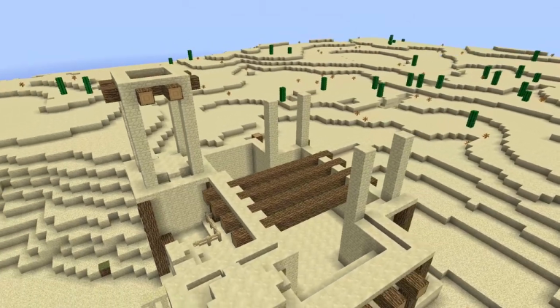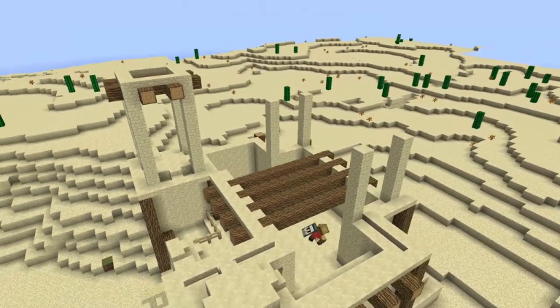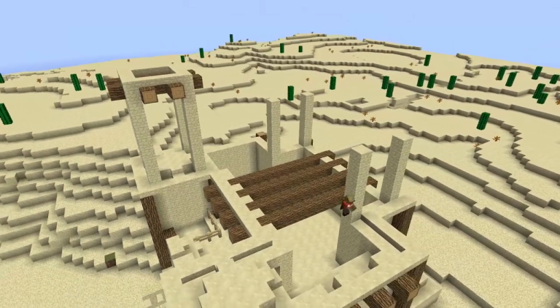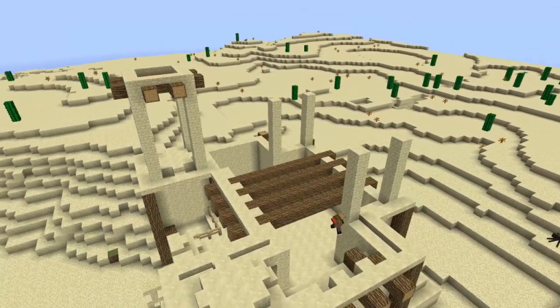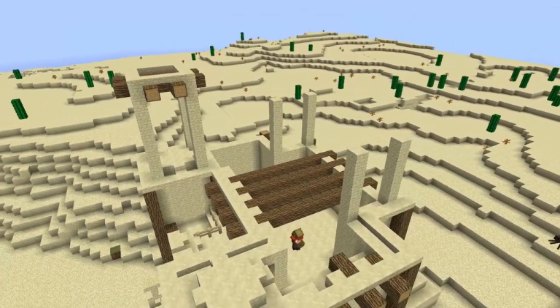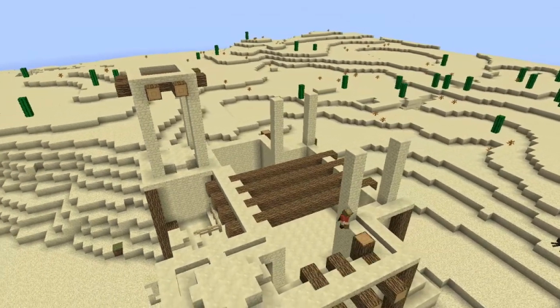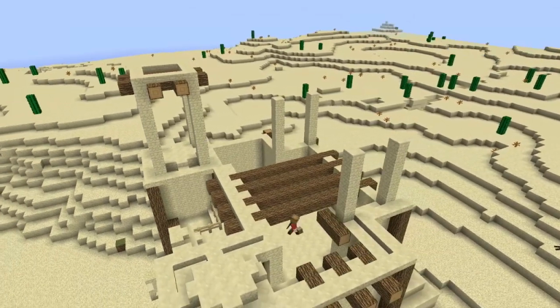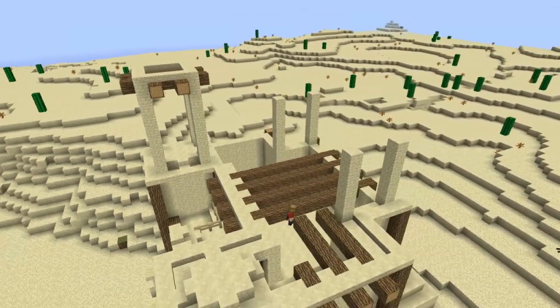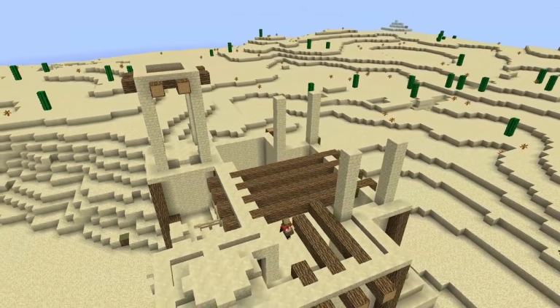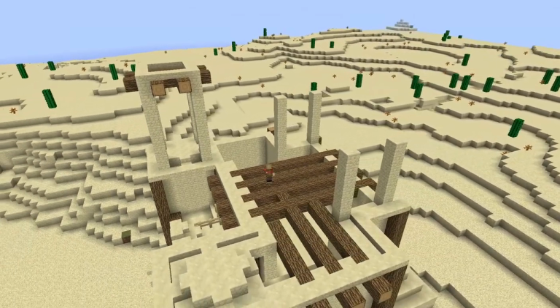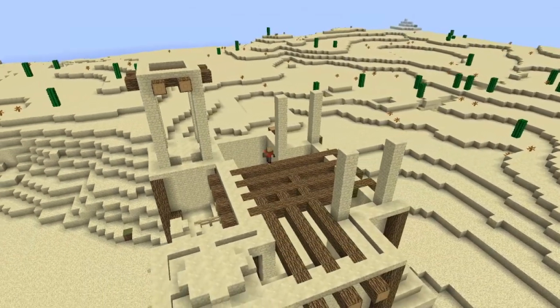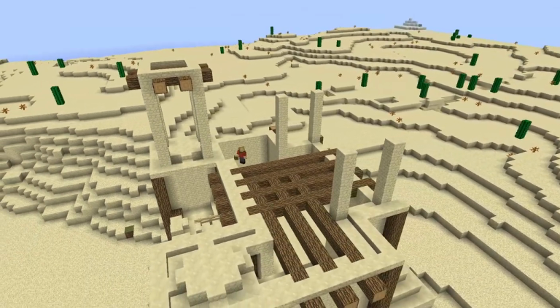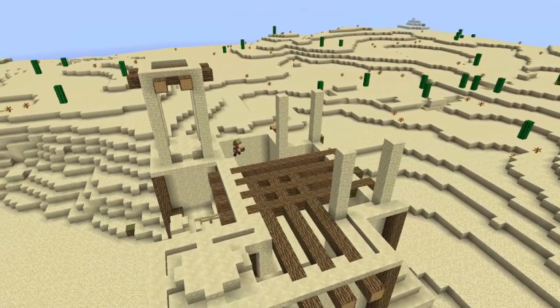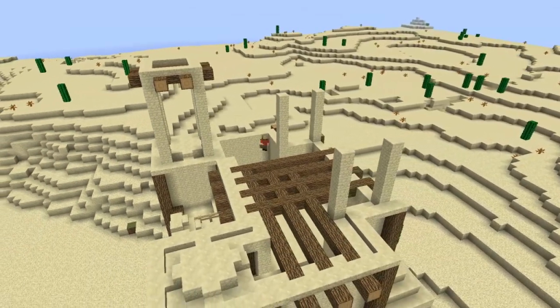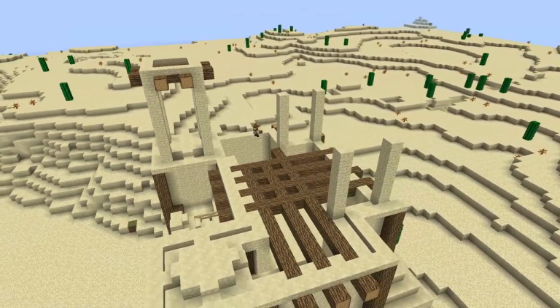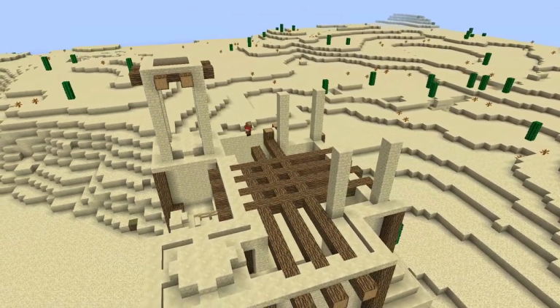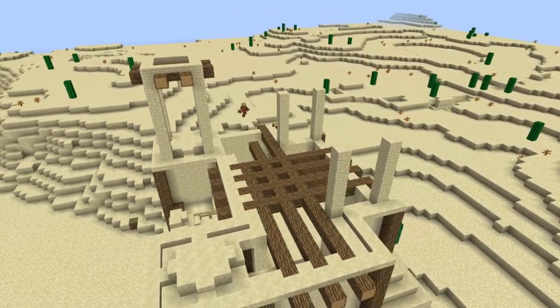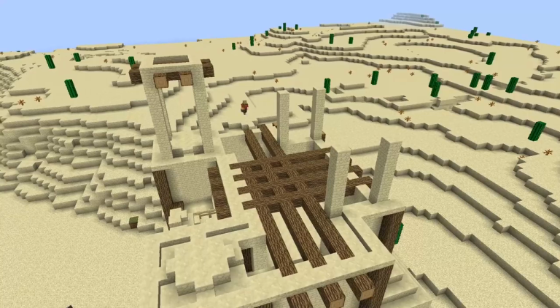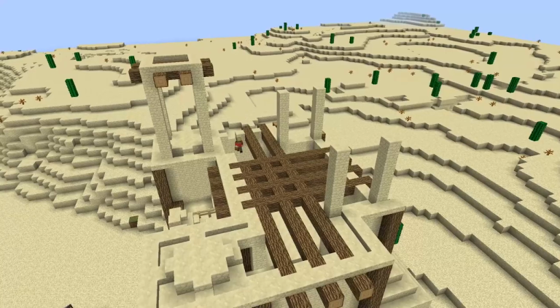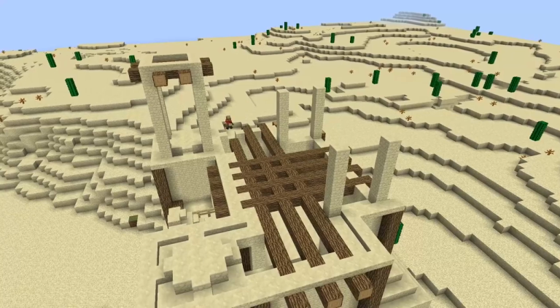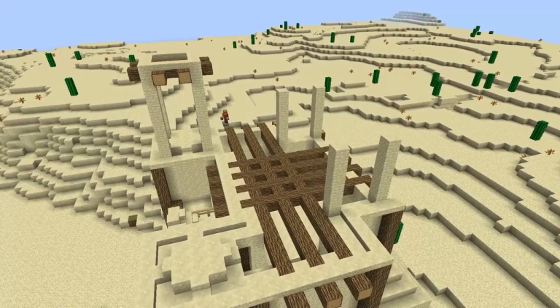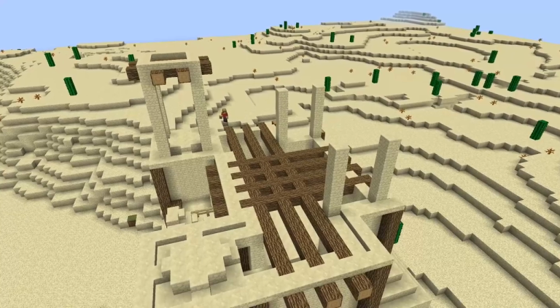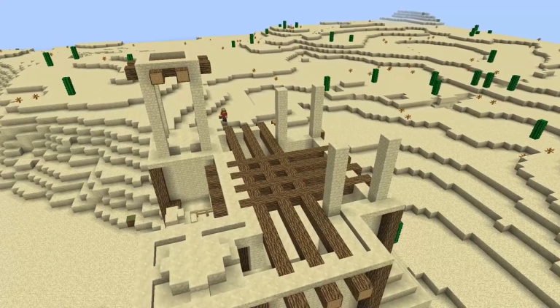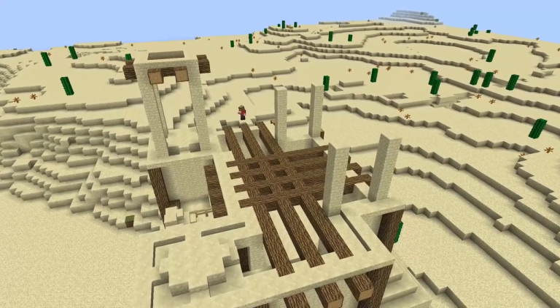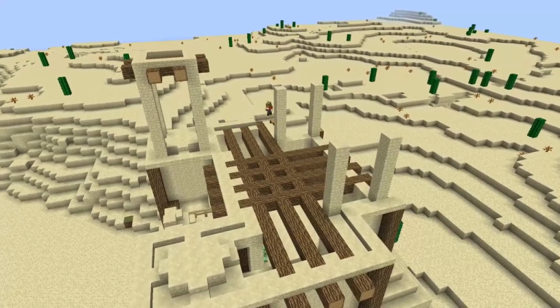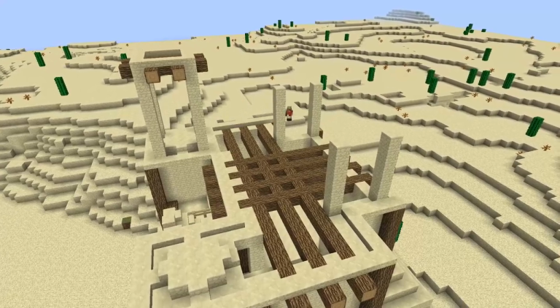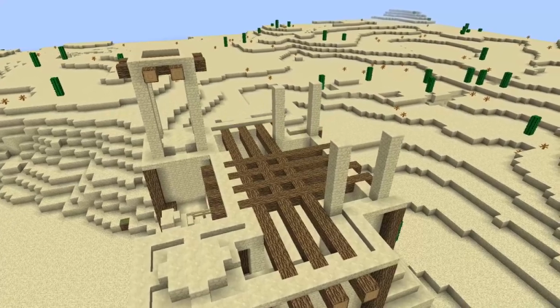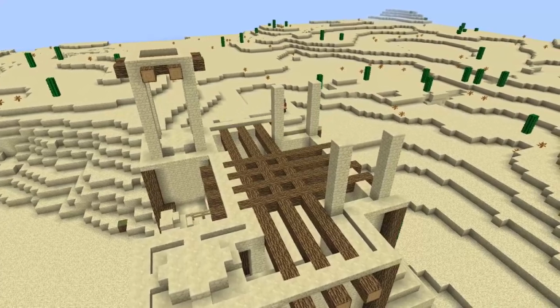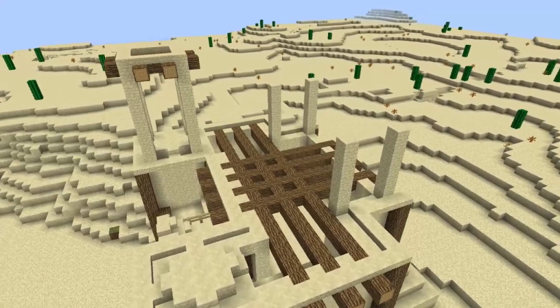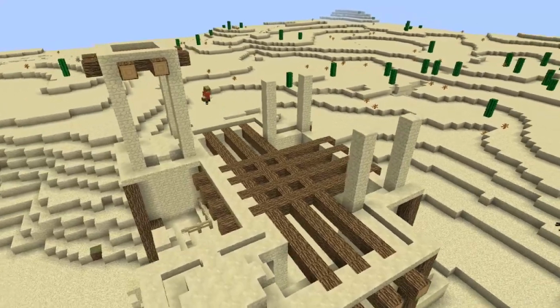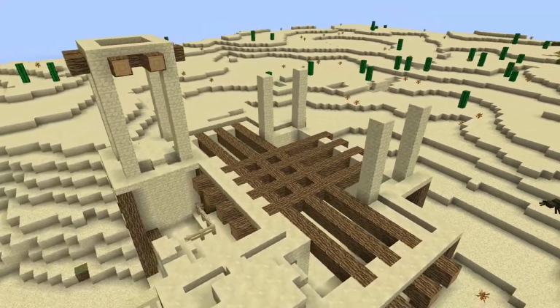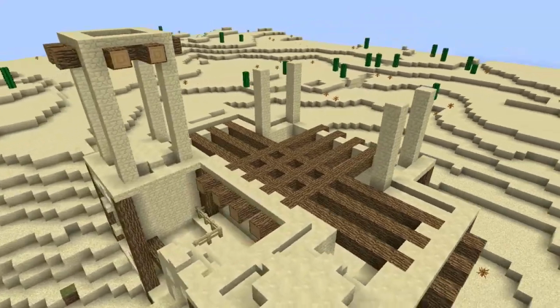These beams run all the way through the house going in both directions and this lays the foundation of the second floor.